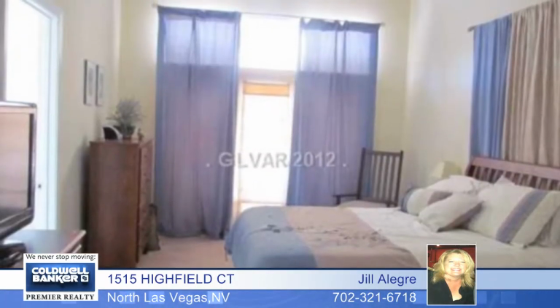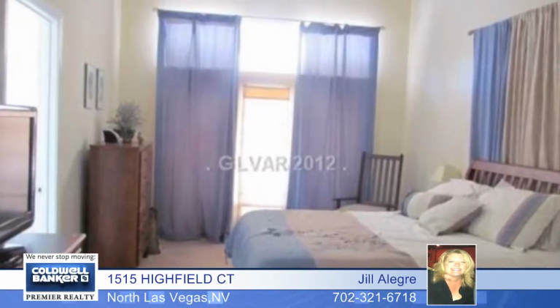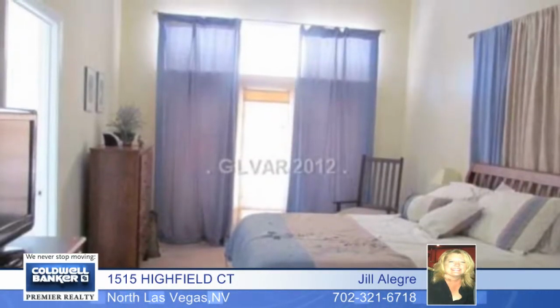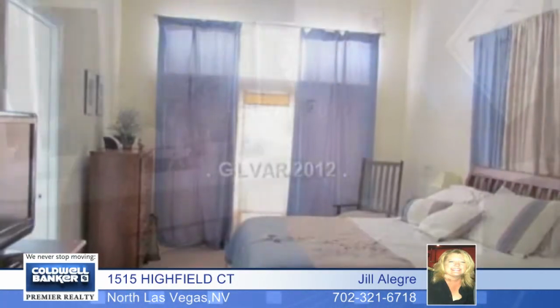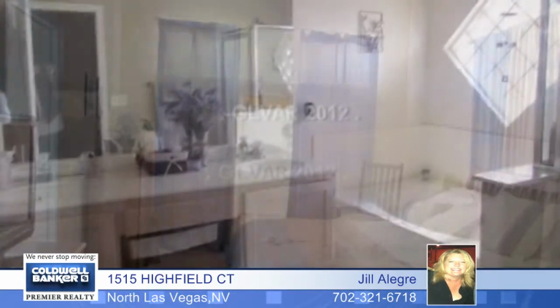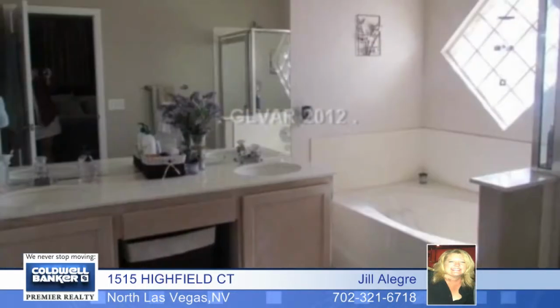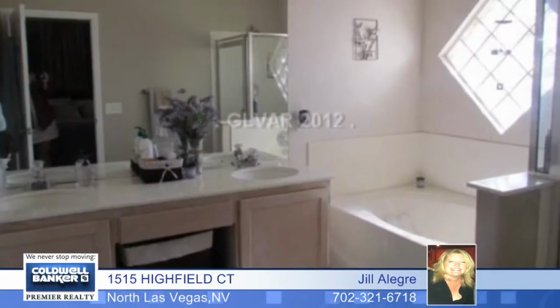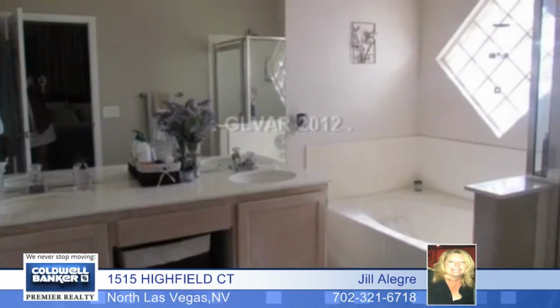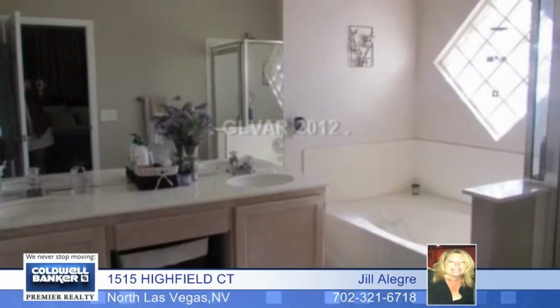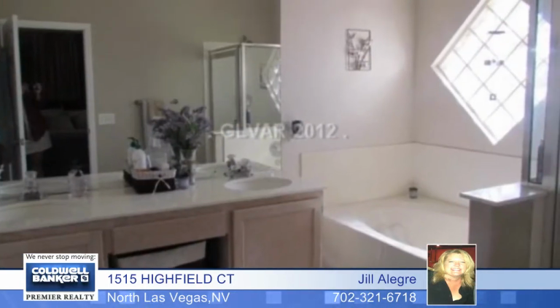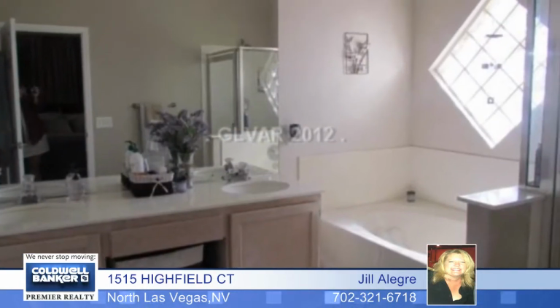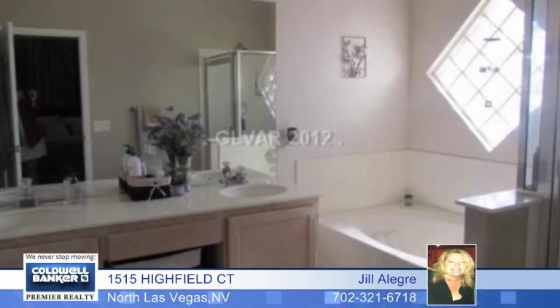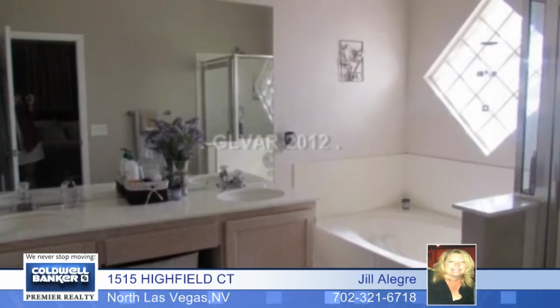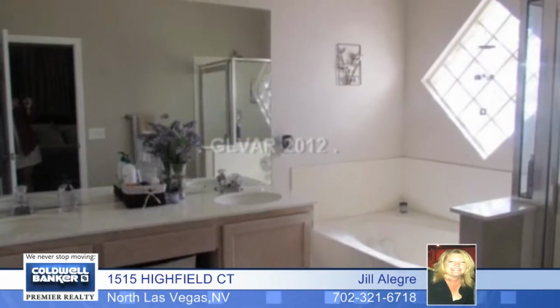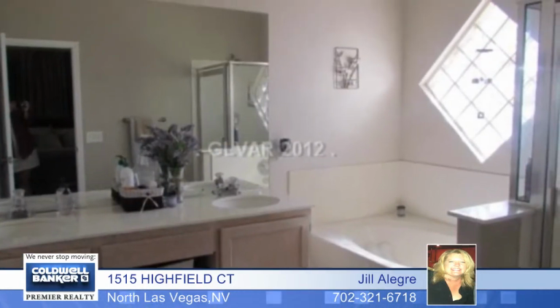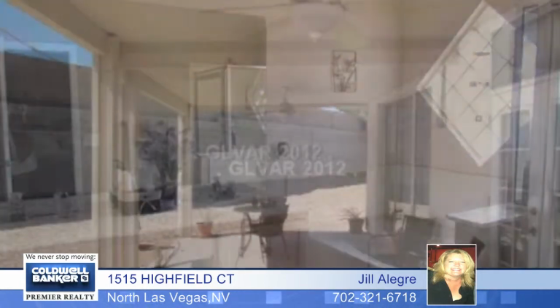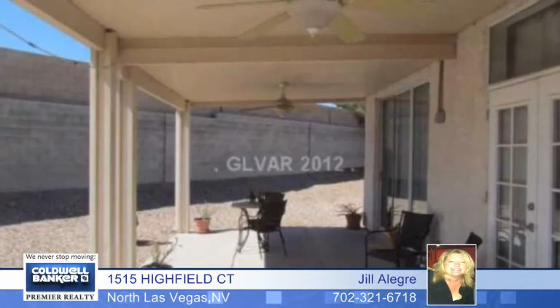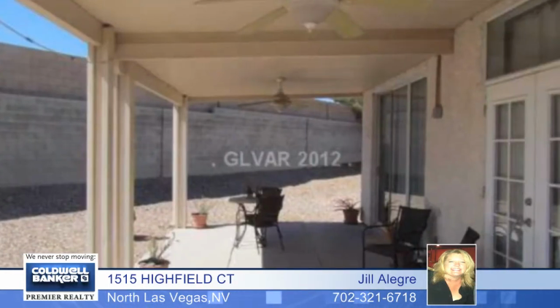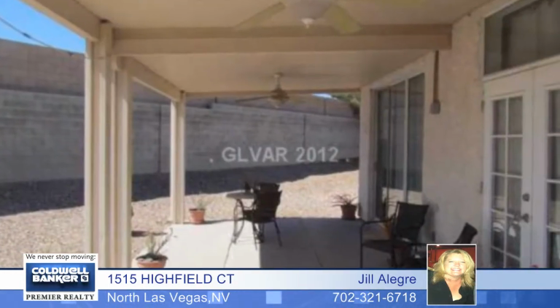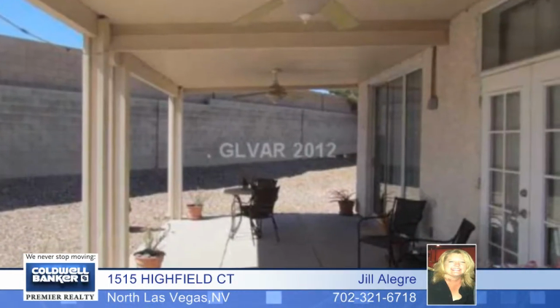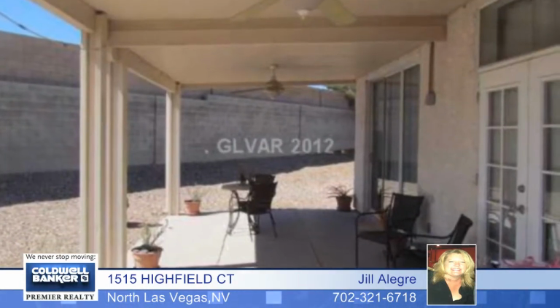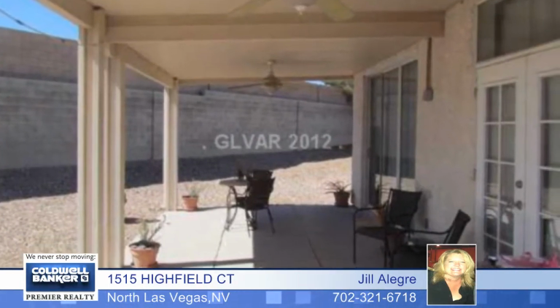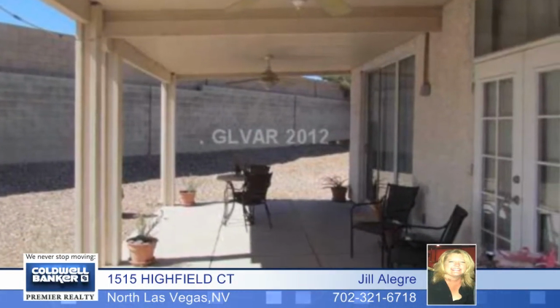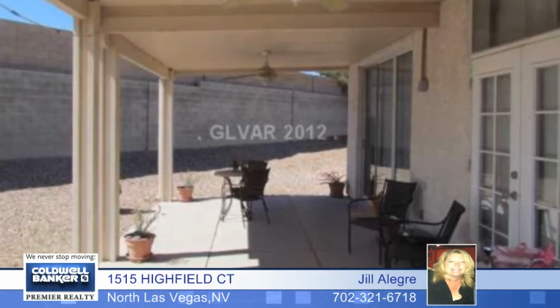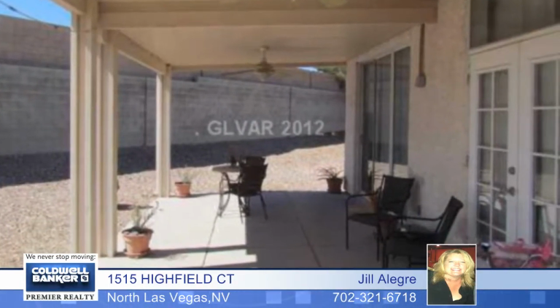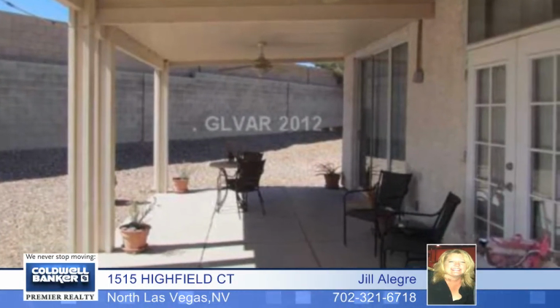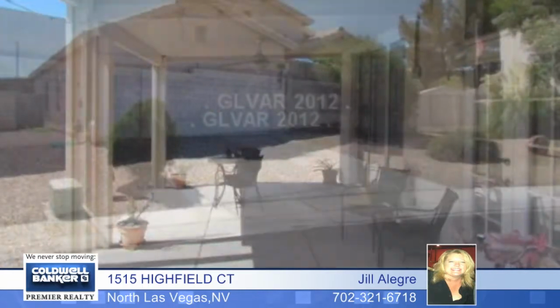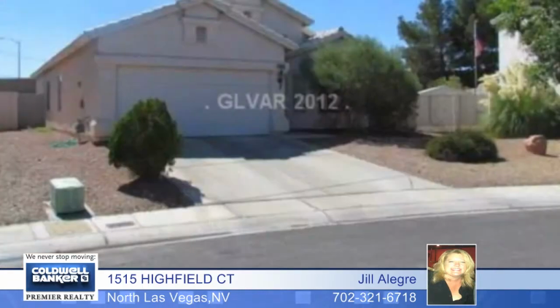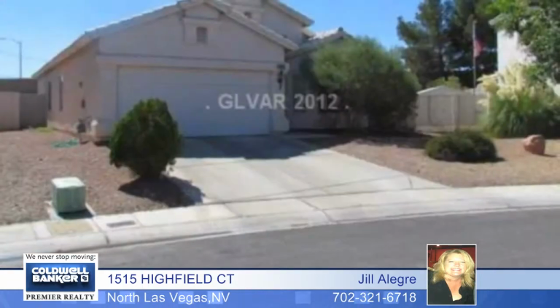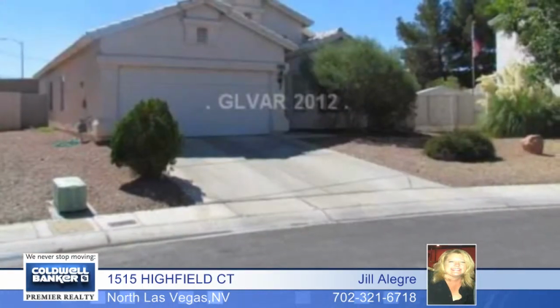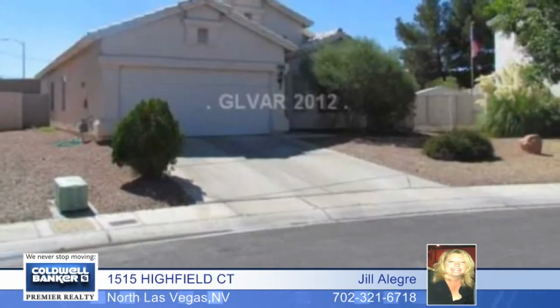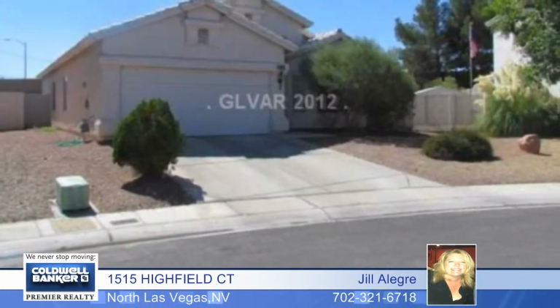French doors off the master bedroom, a covered patio, and so much more. Make that phone call and come see your new home in person.